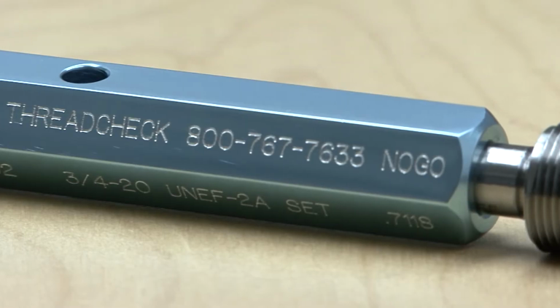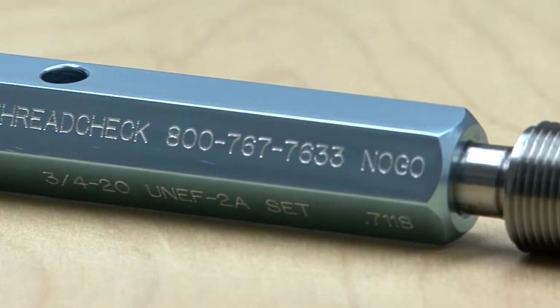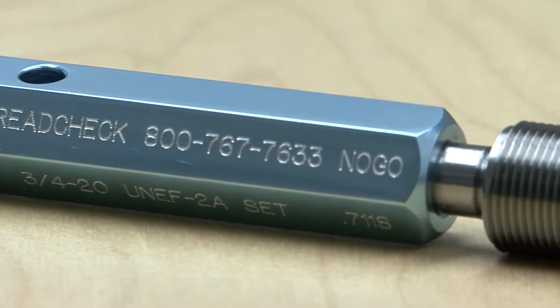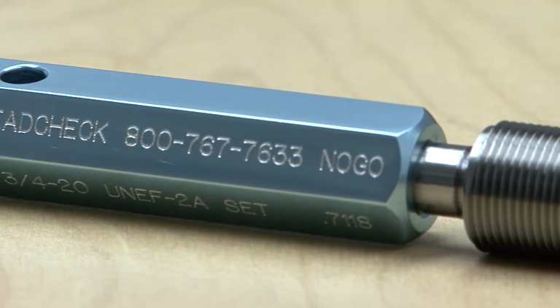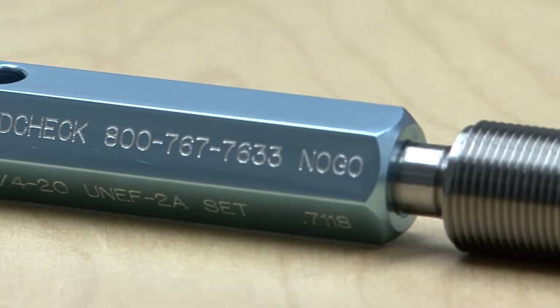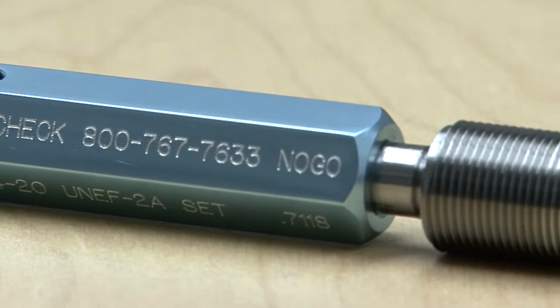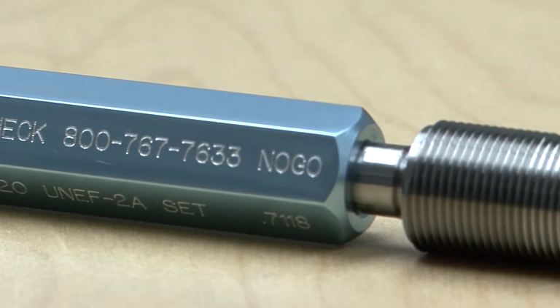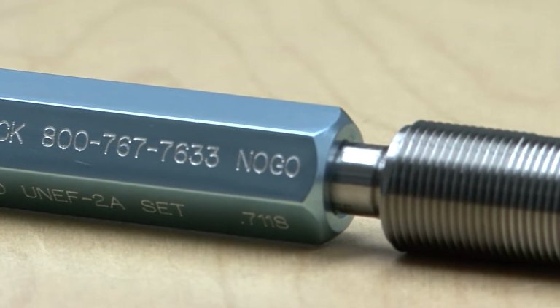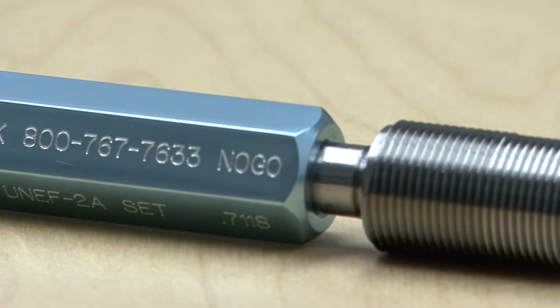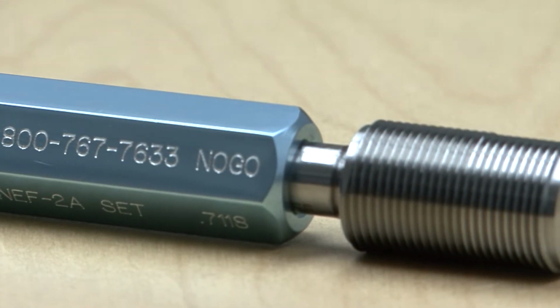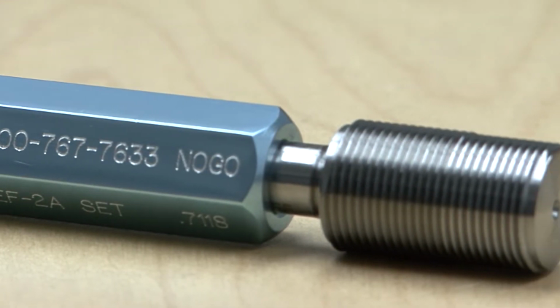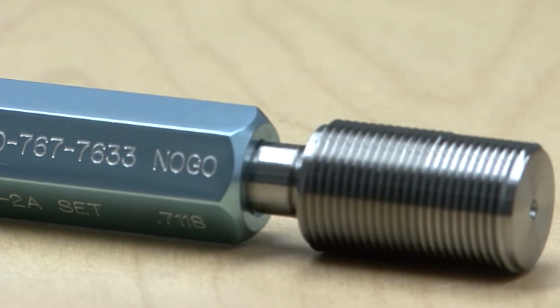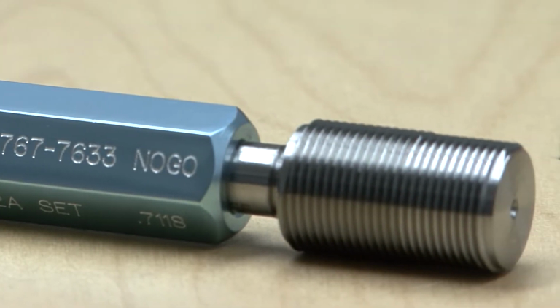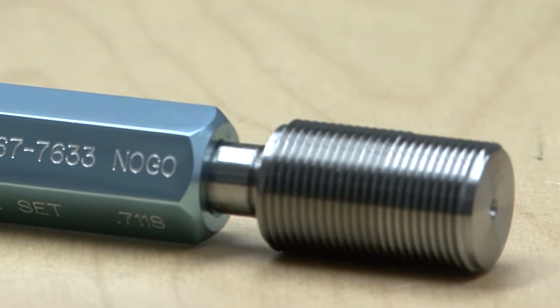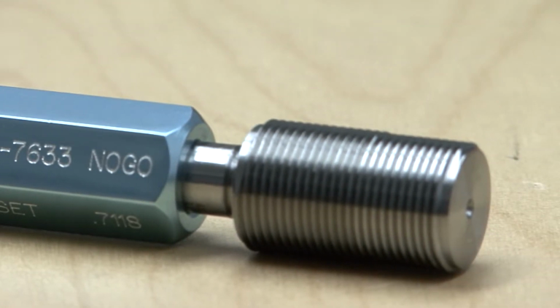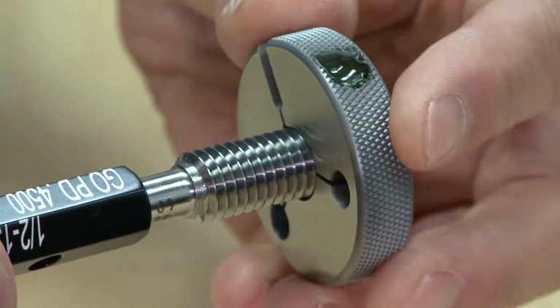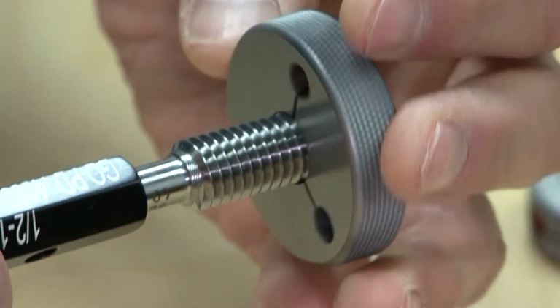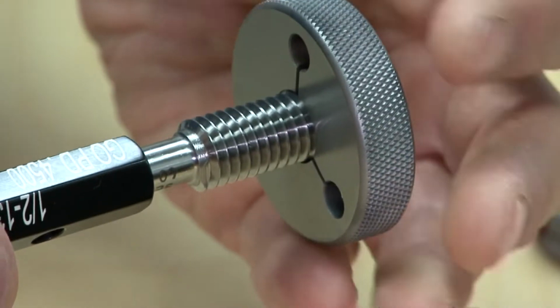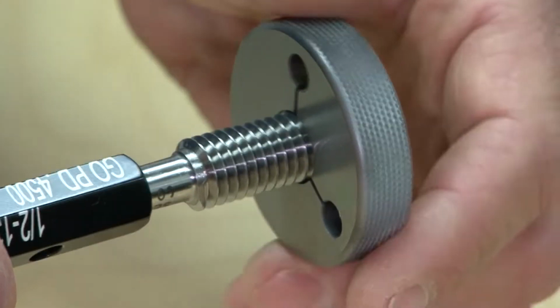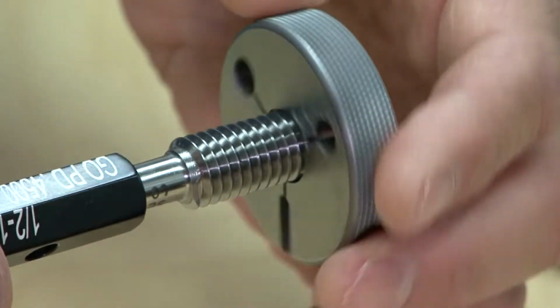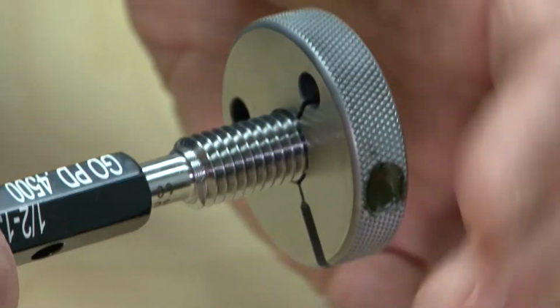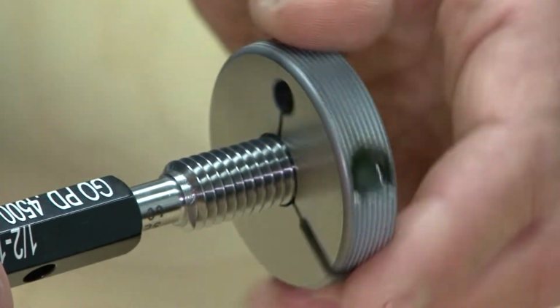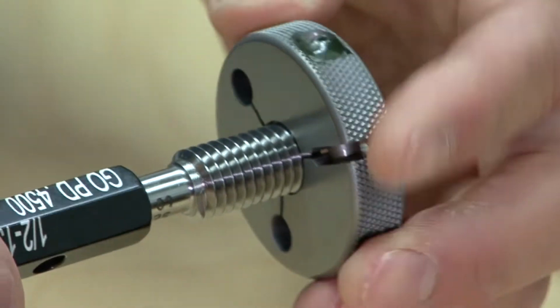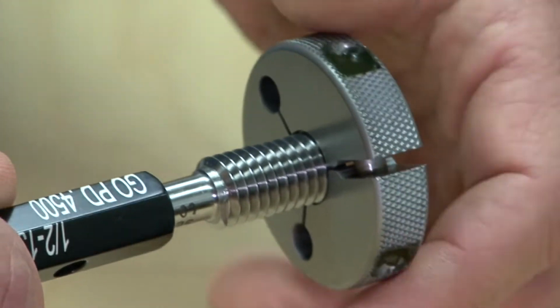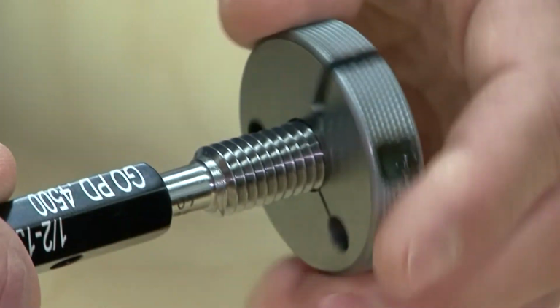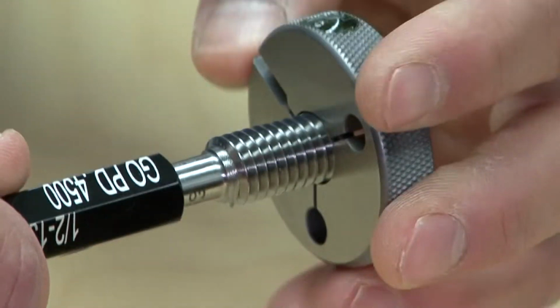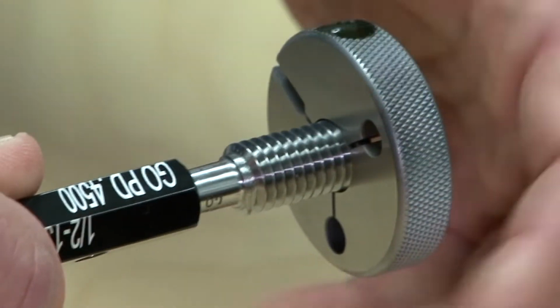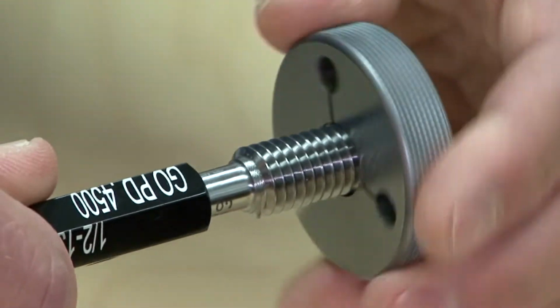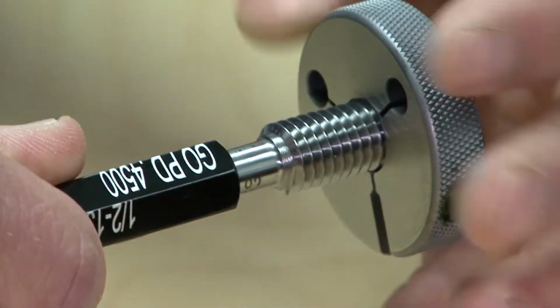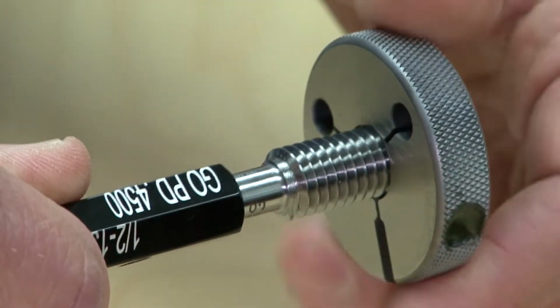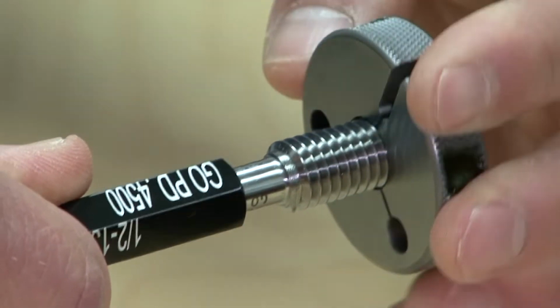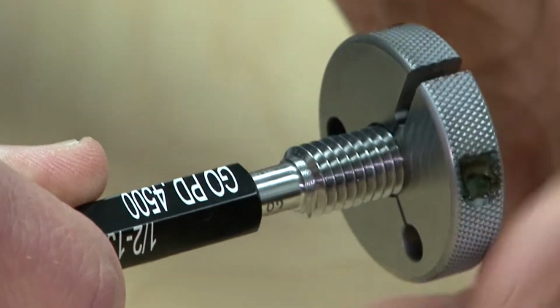If a gauge is dropped, it should be immediately re-inspected with the matching set plug. Any impact to thread ring gauges may result in a change of its size.